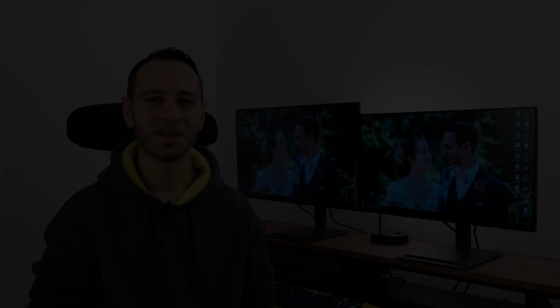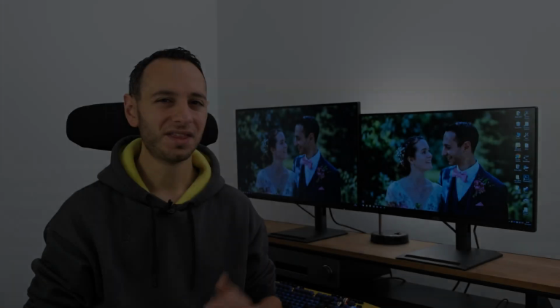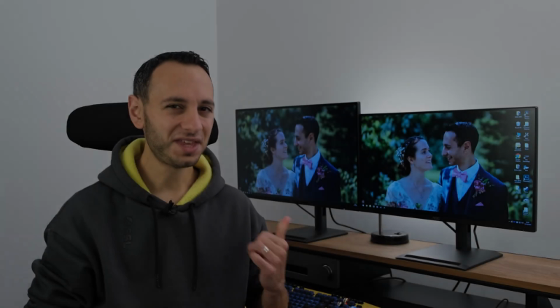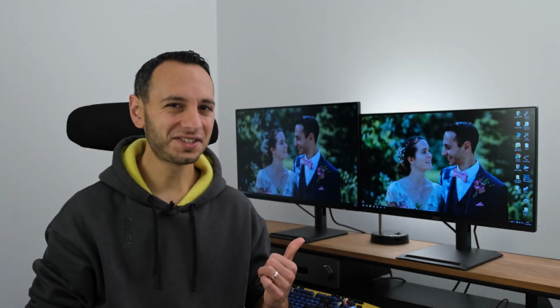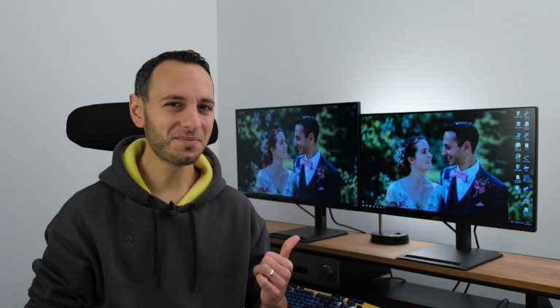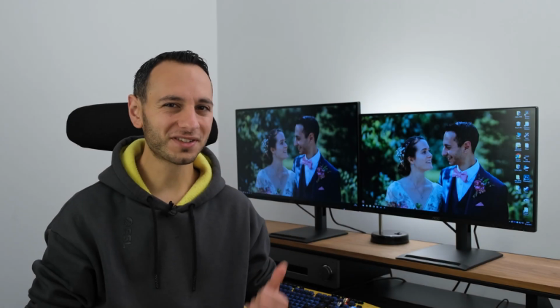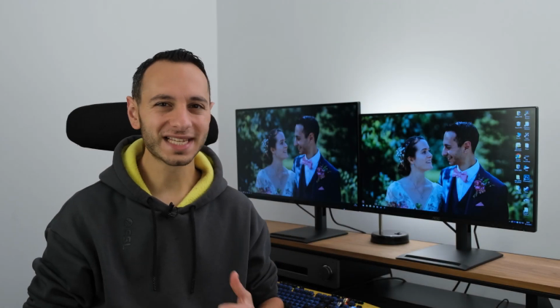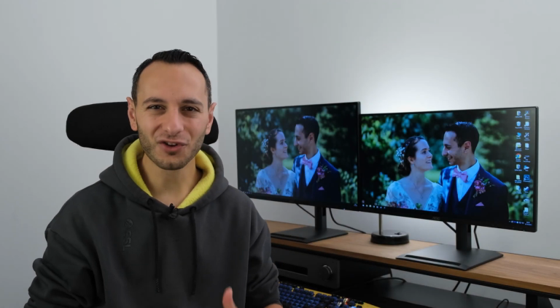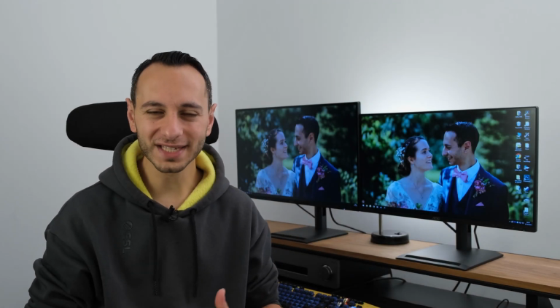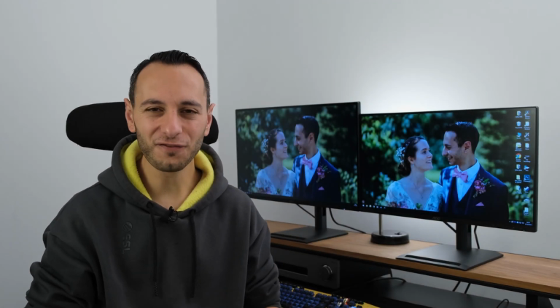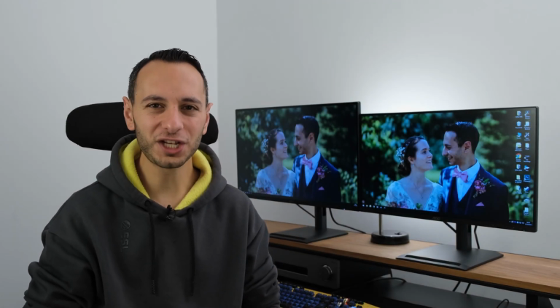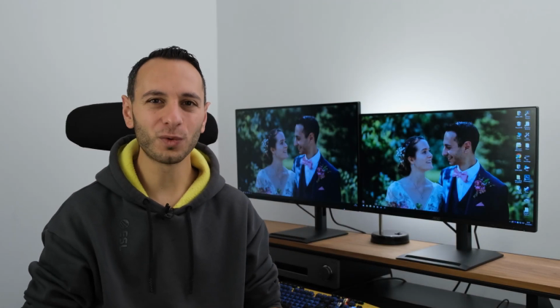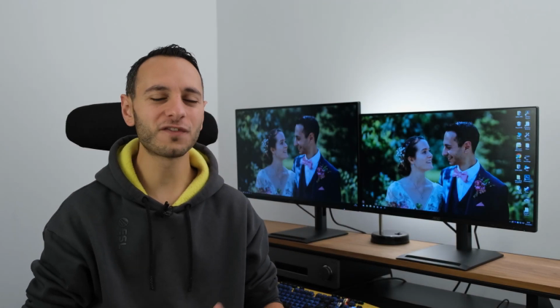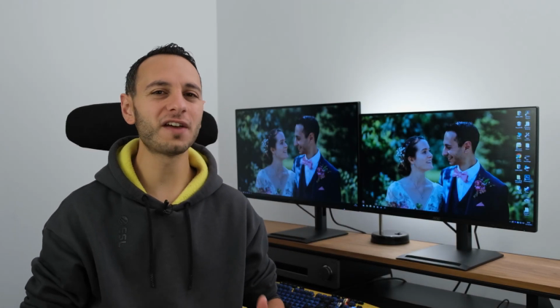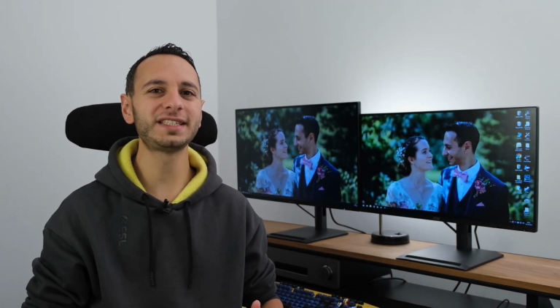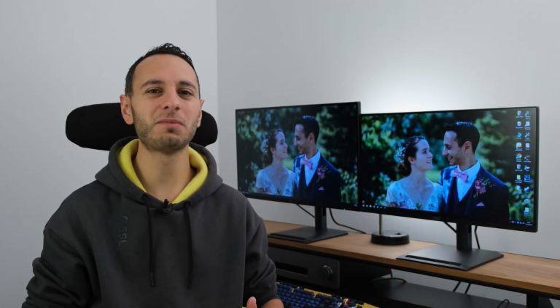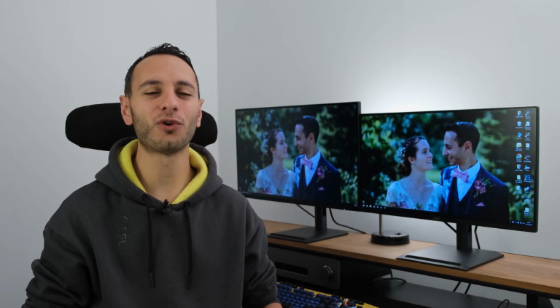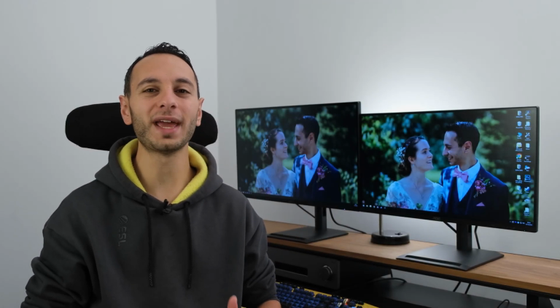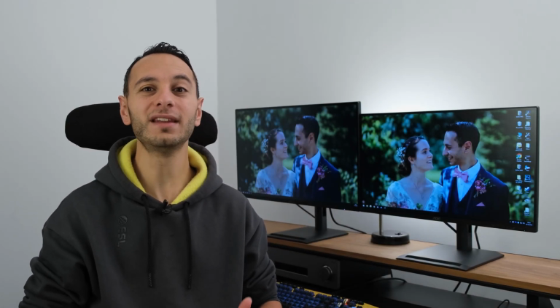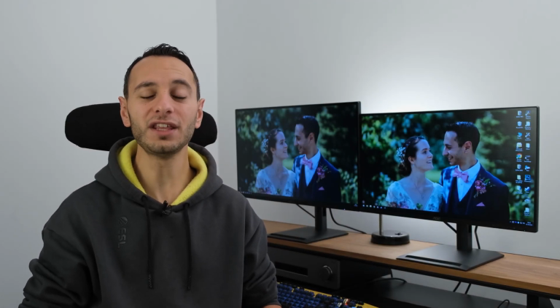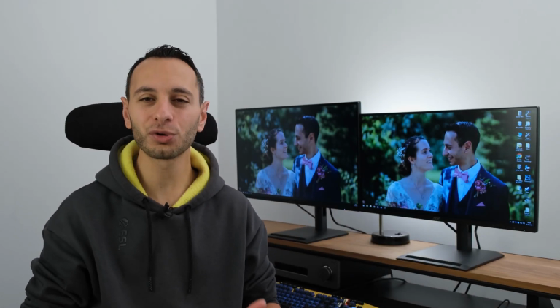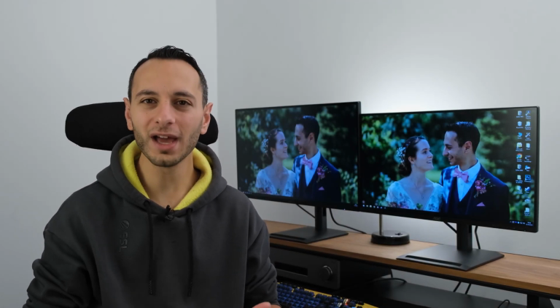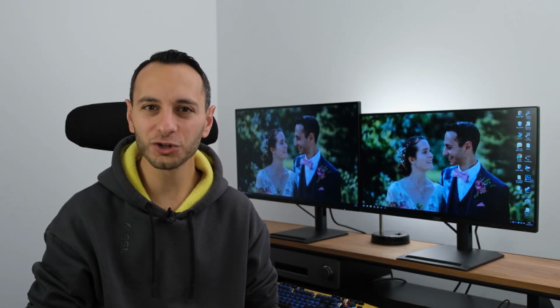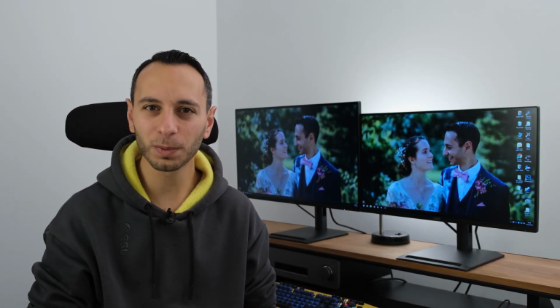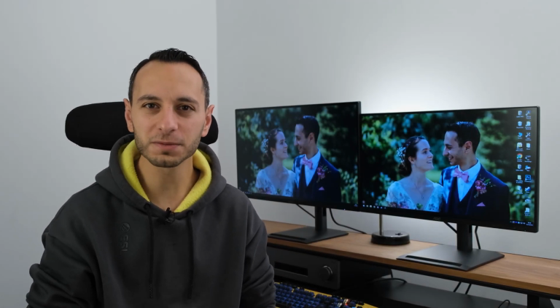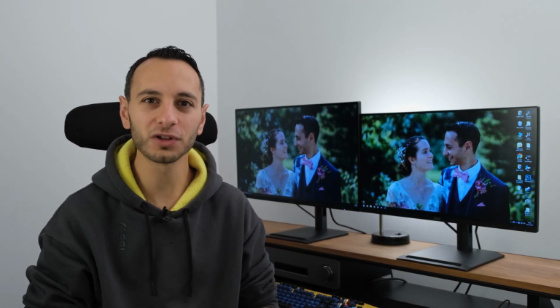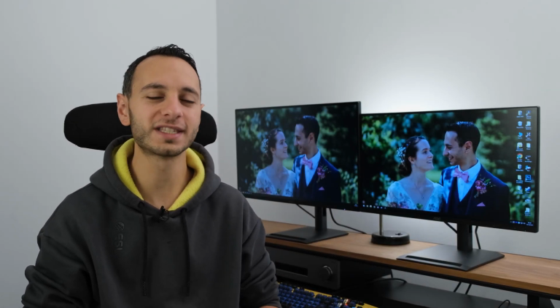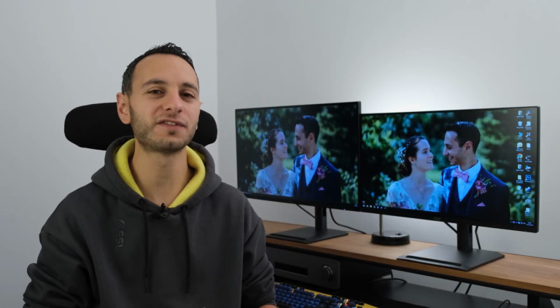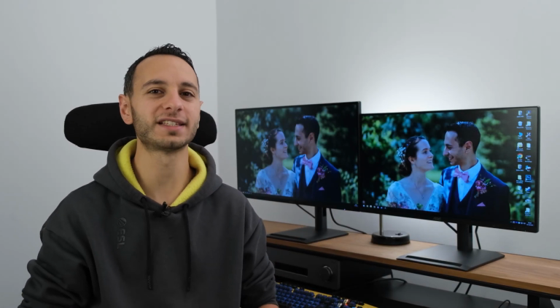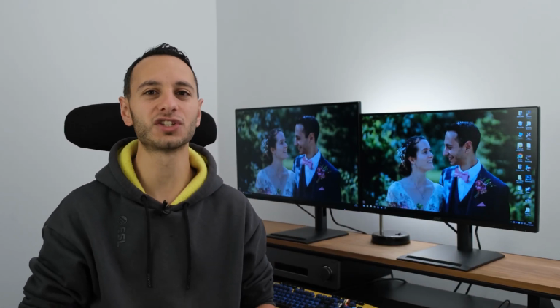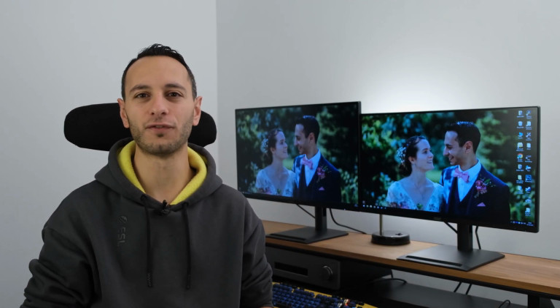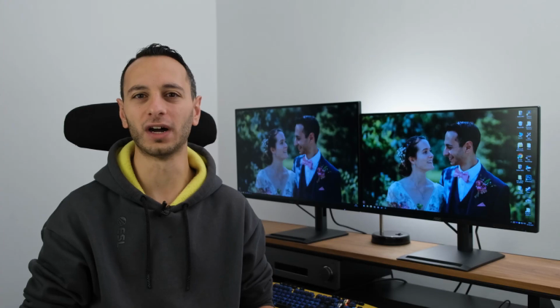These two monitors have got a feature which I've never seen before in the 300 plus monitors that I've tested so far.